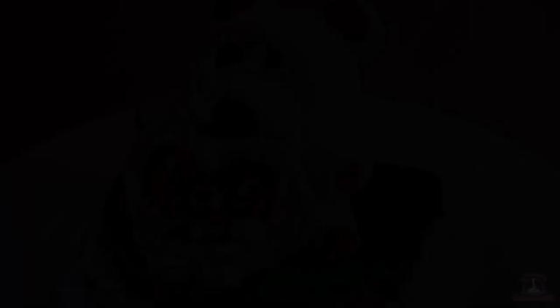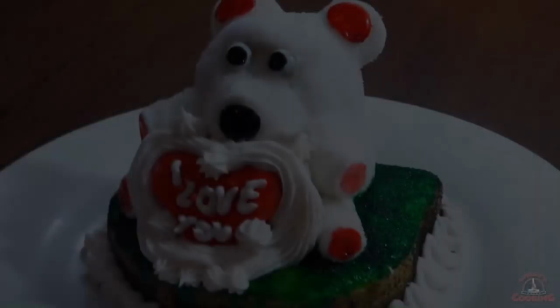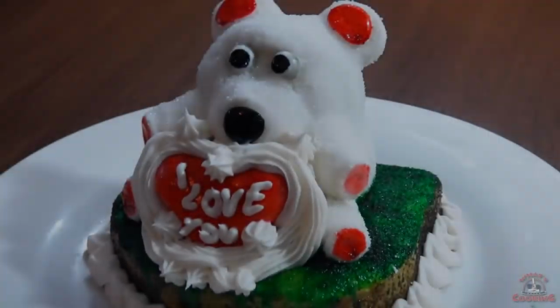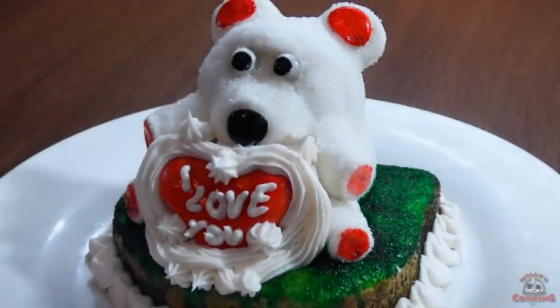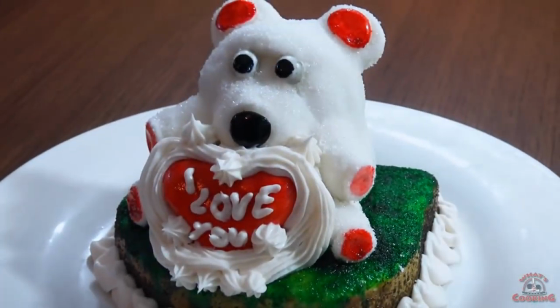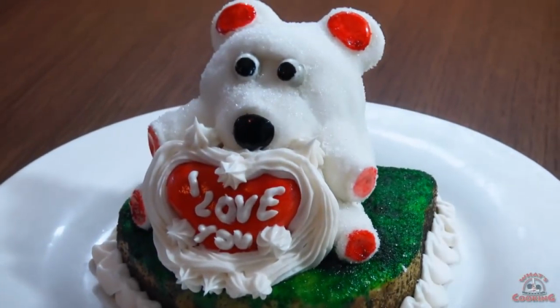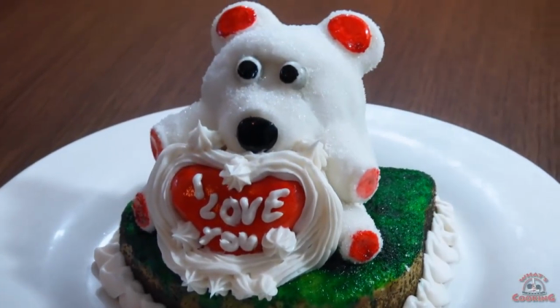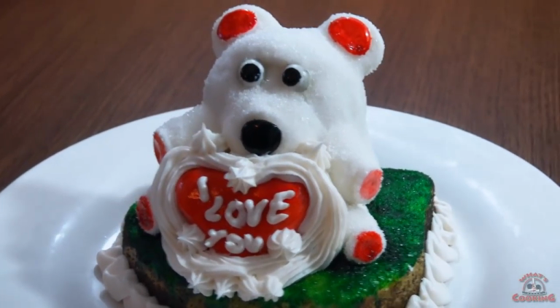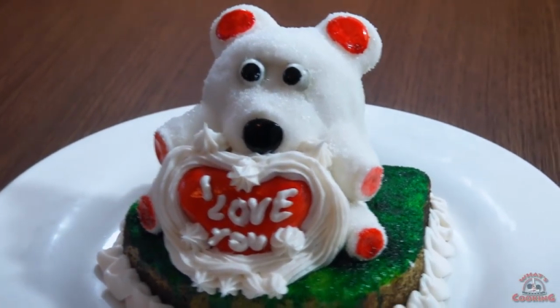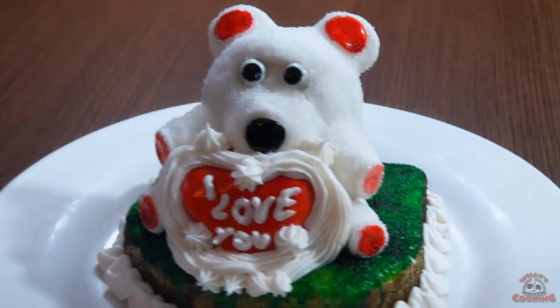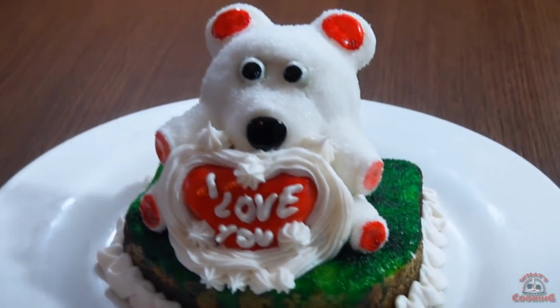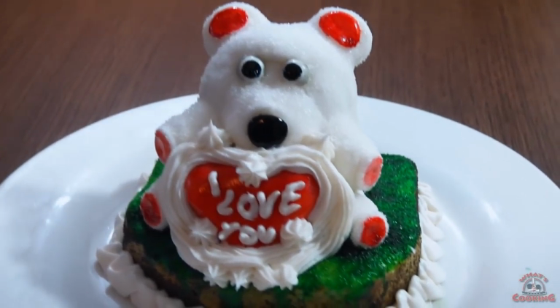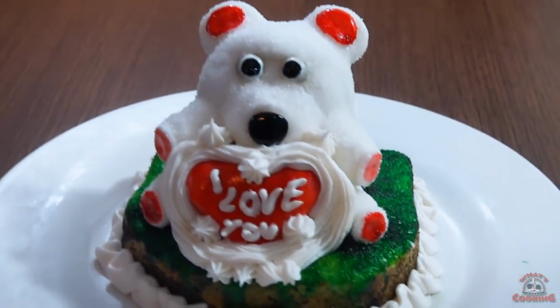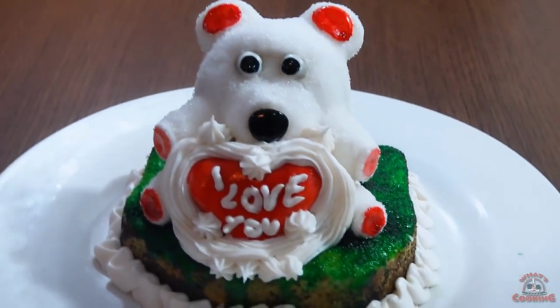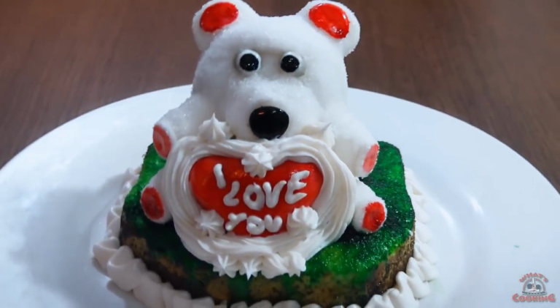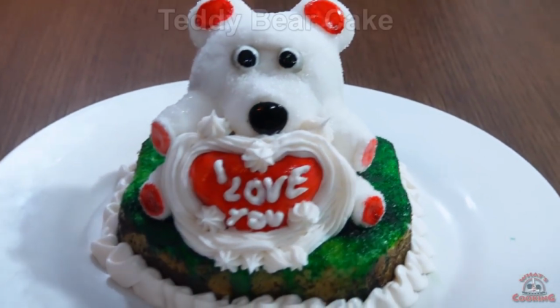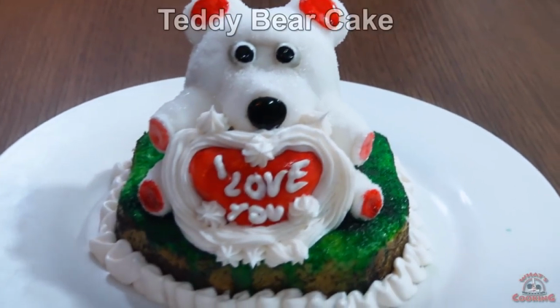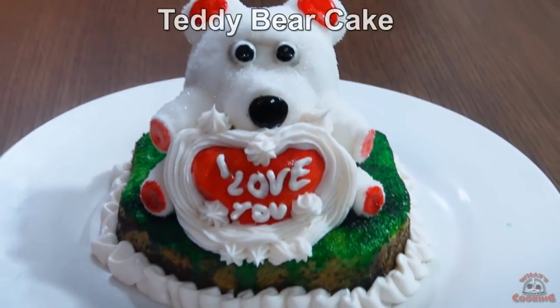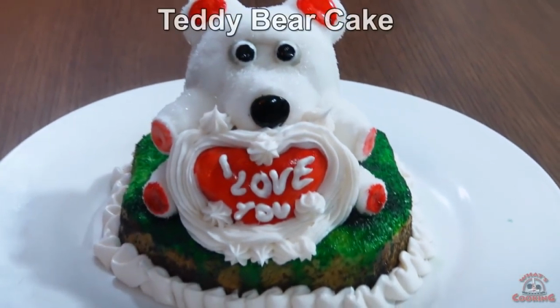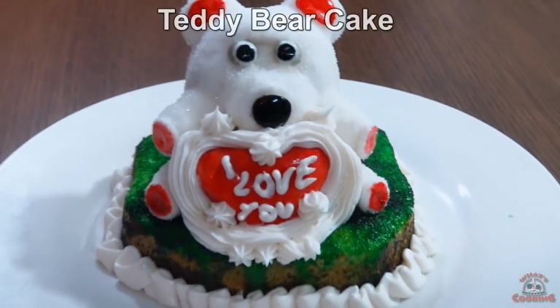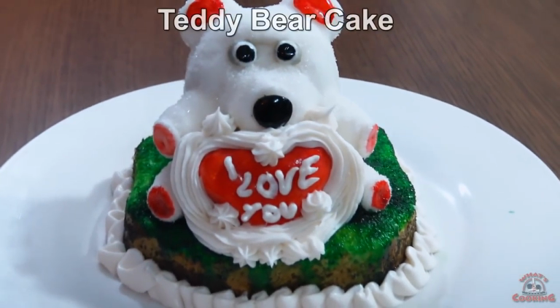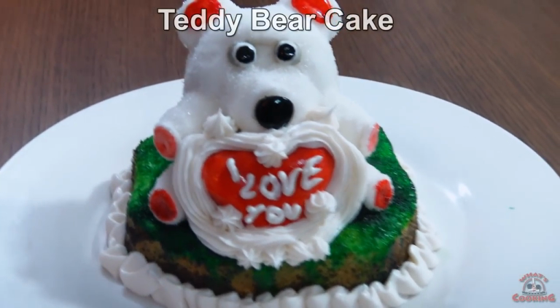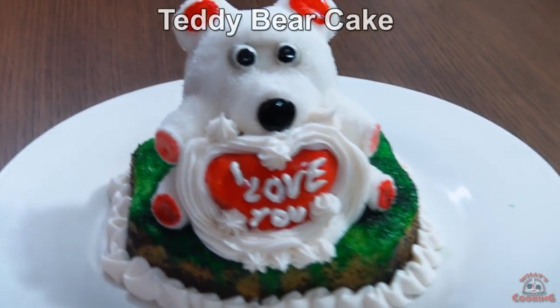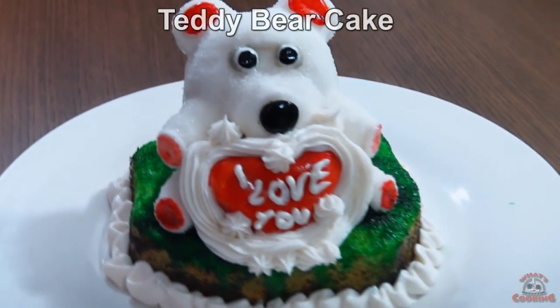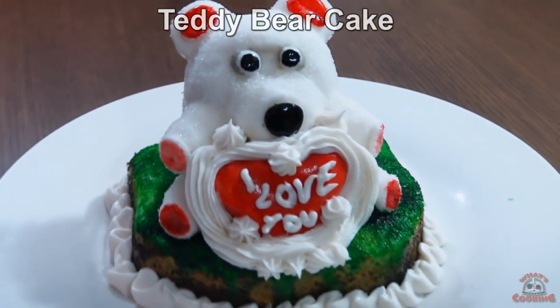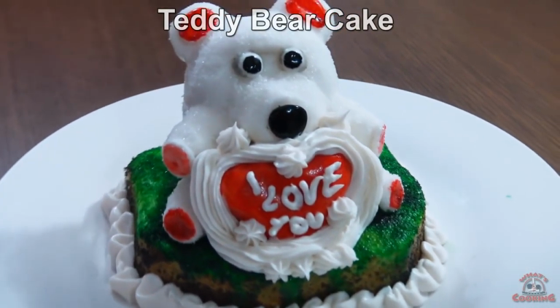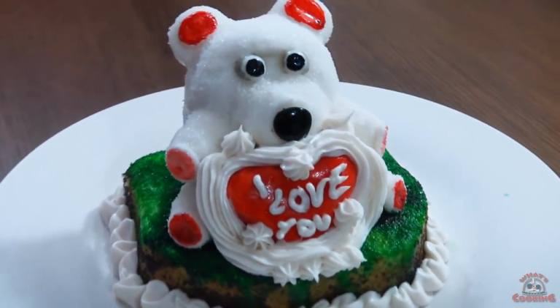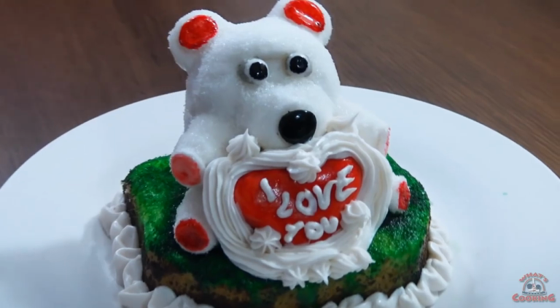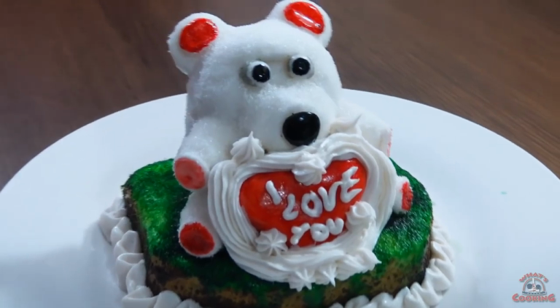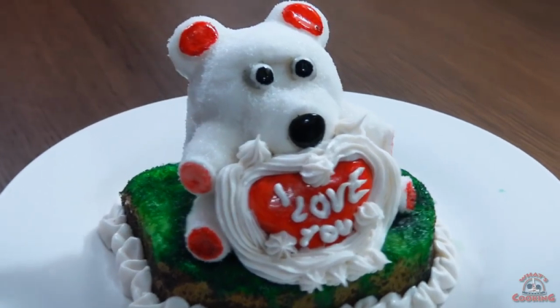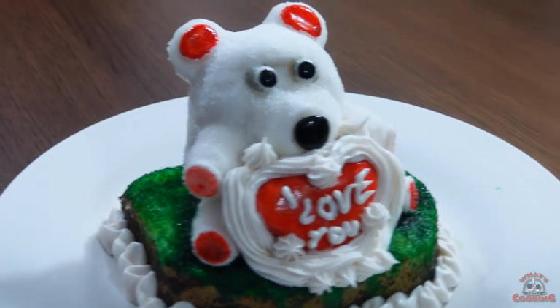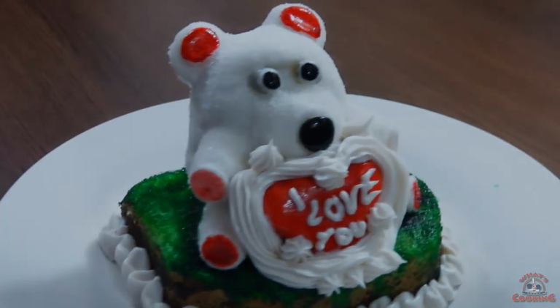Today I'm going to show you how I make the cute little Teddy cake. Welcome to my cooking show.